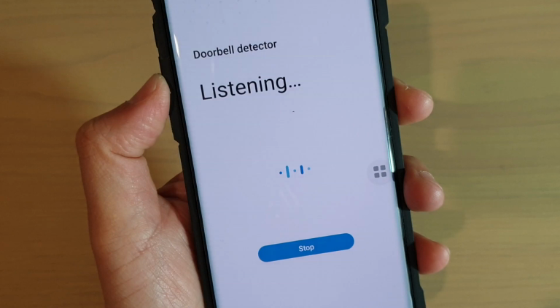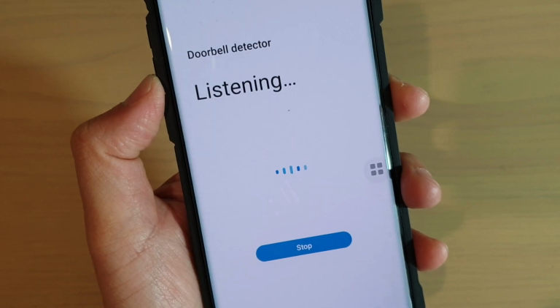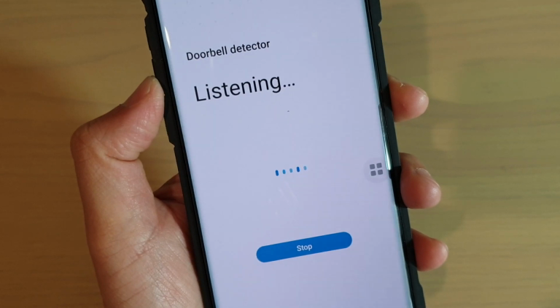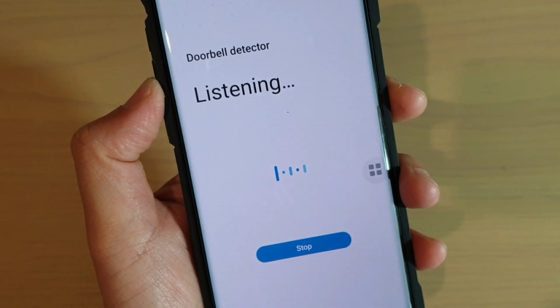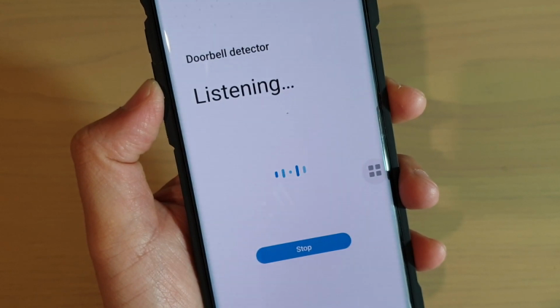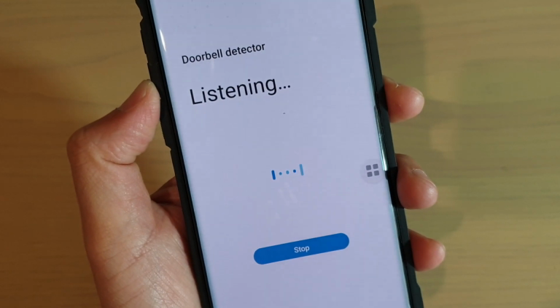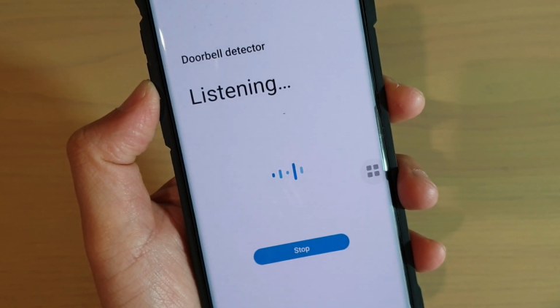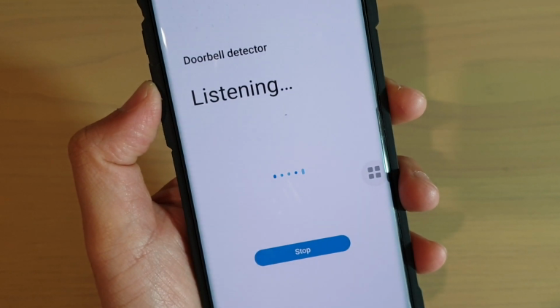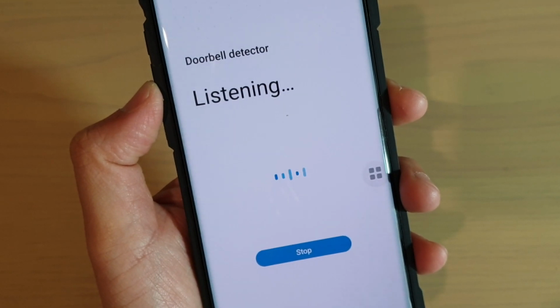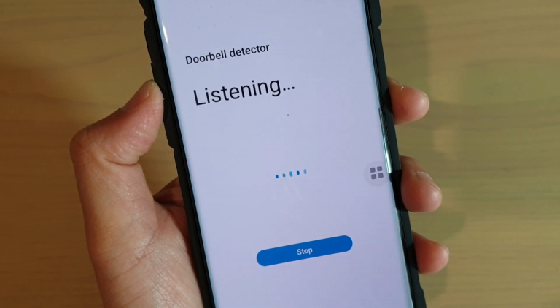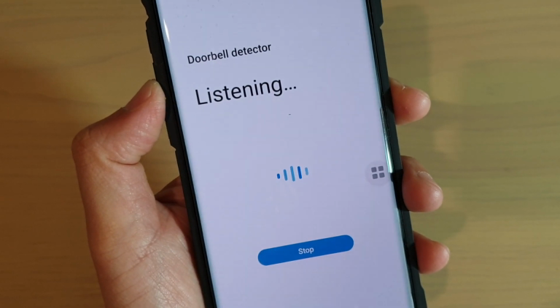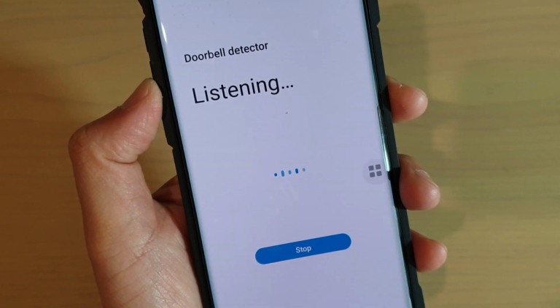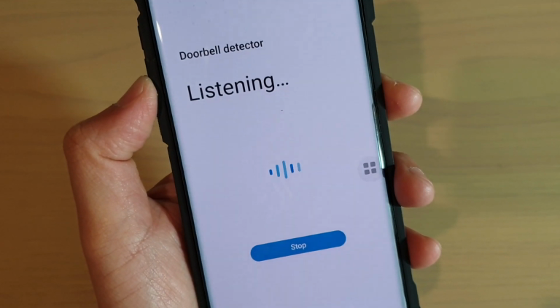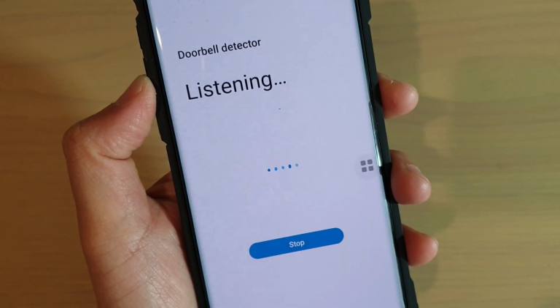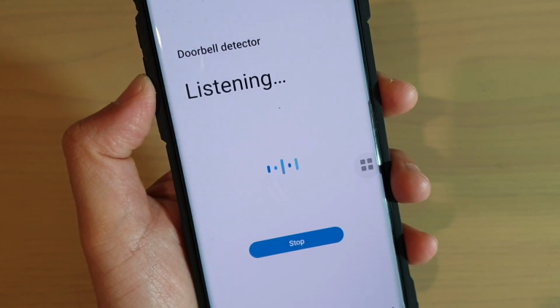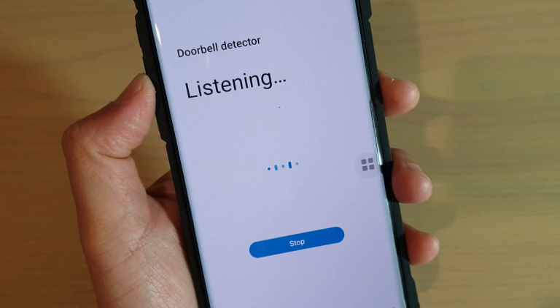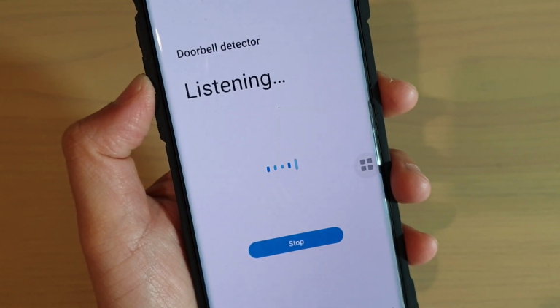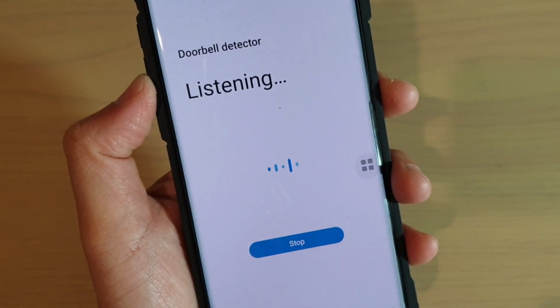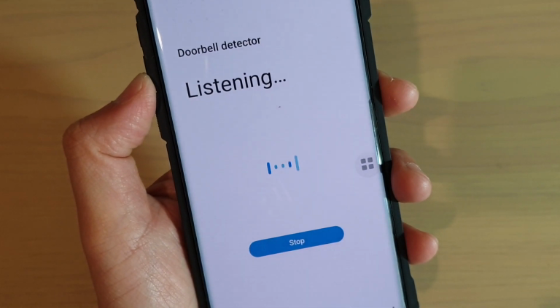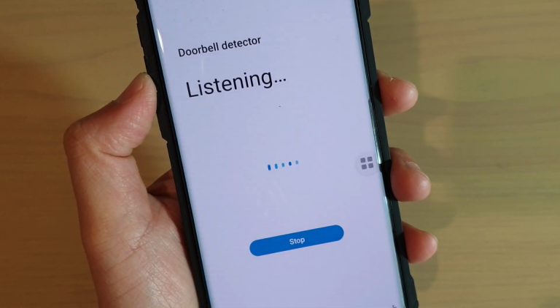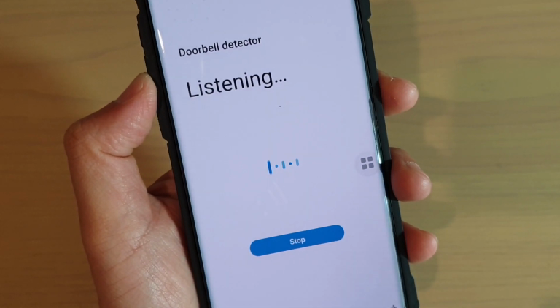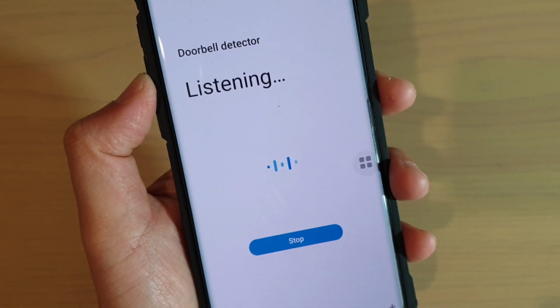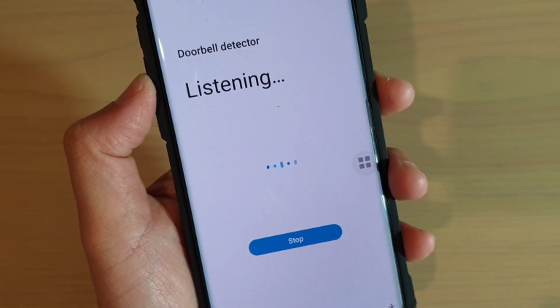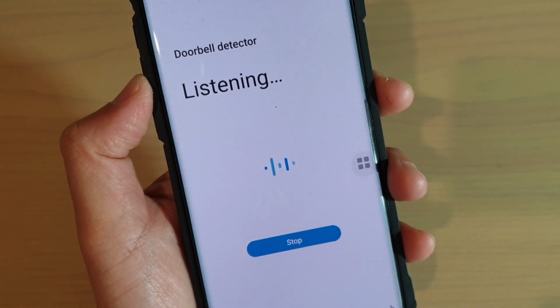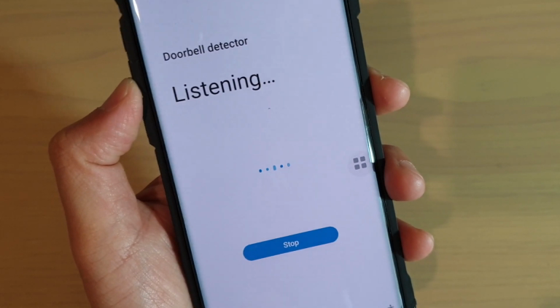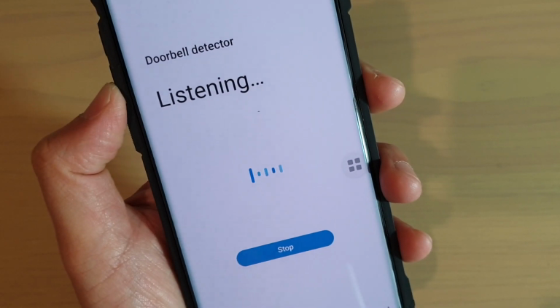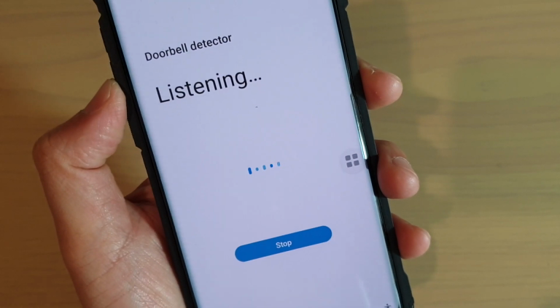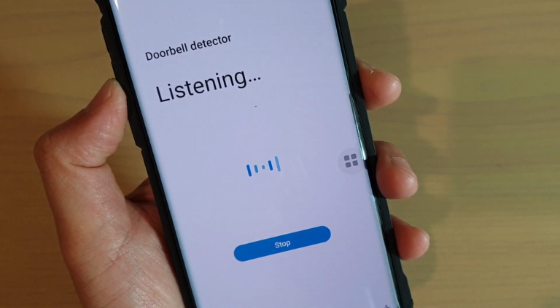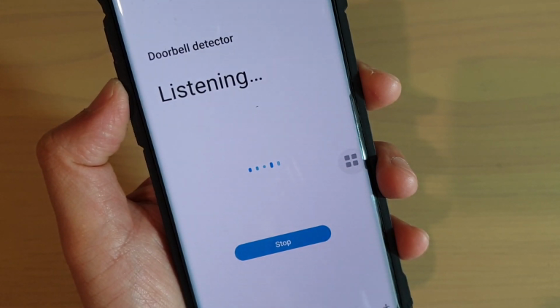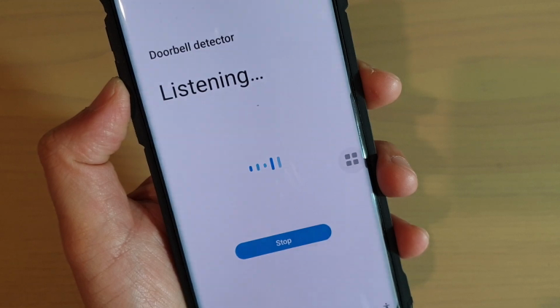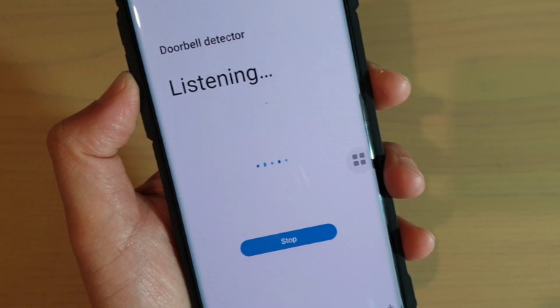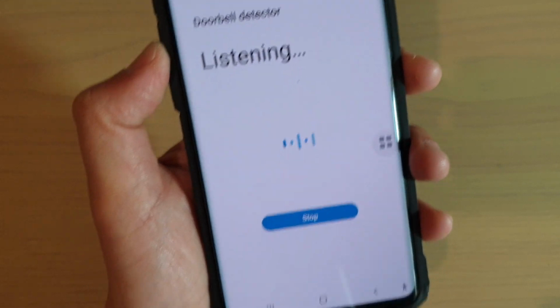How to start or stop the doorbell detector on the Samsung Galaxy S10, S10e, or the S10 Plus.